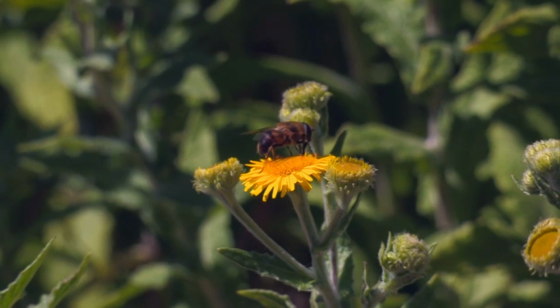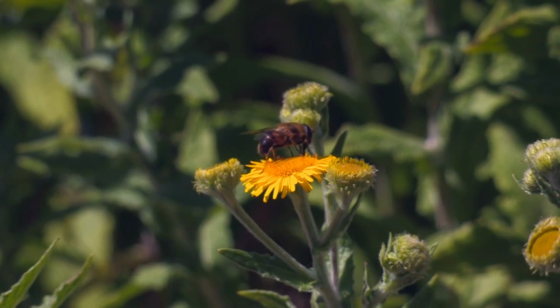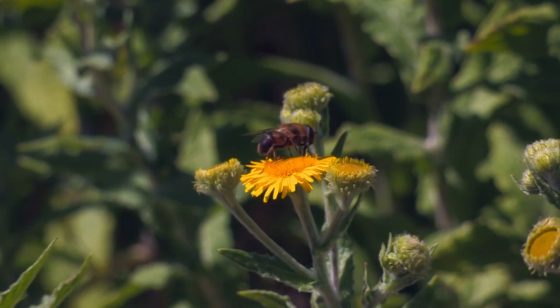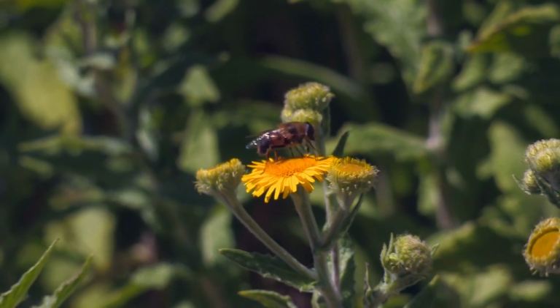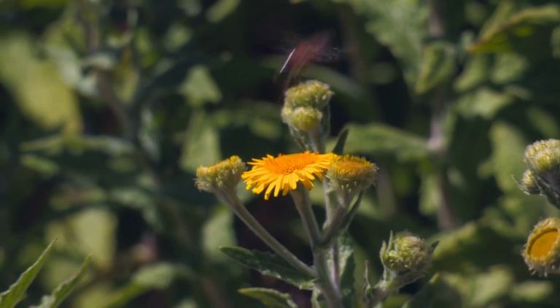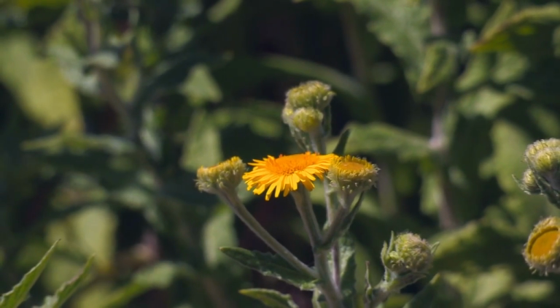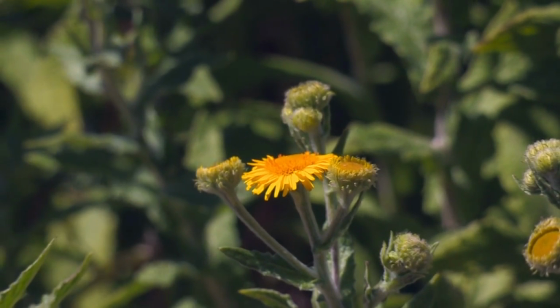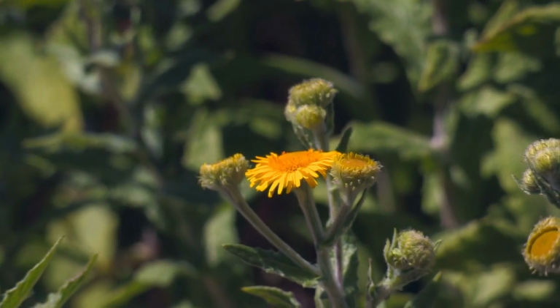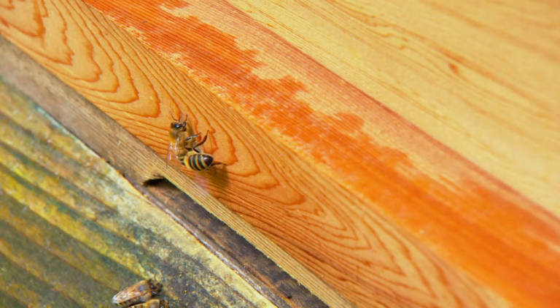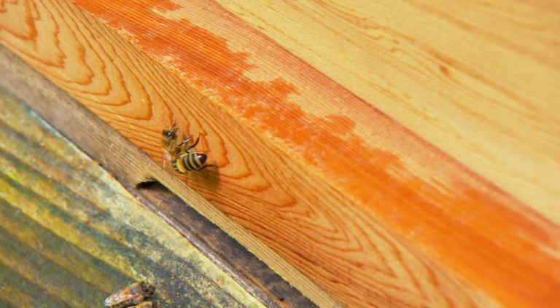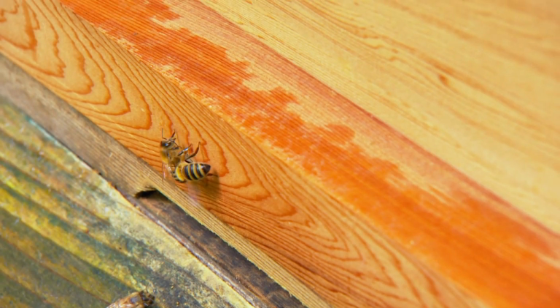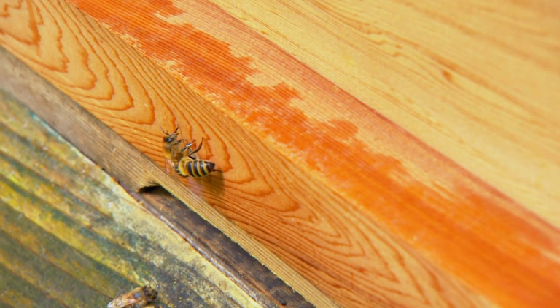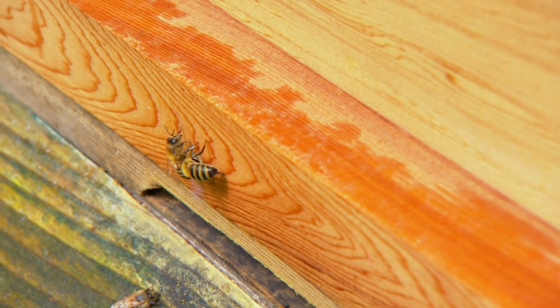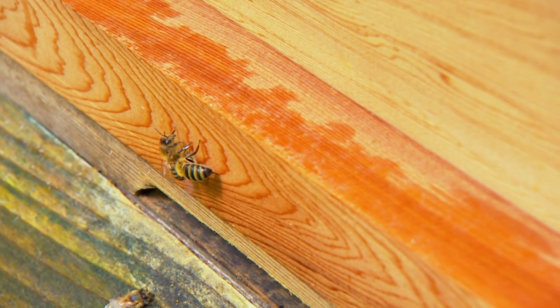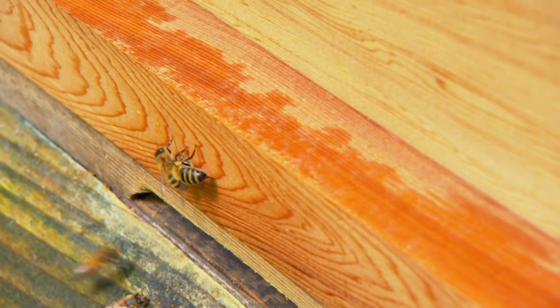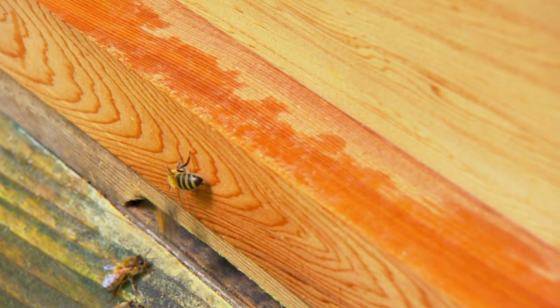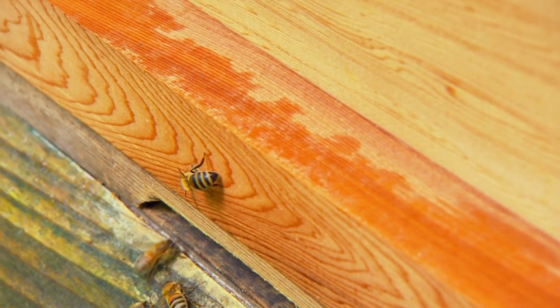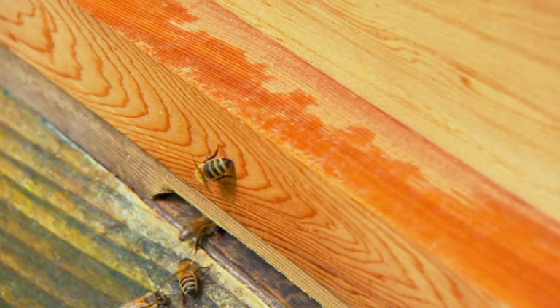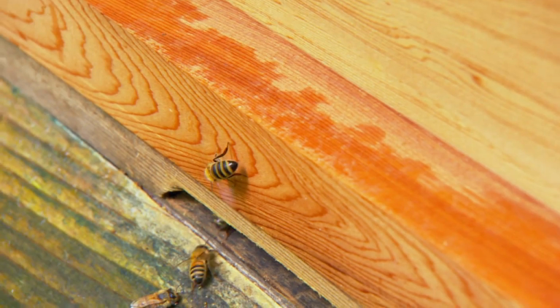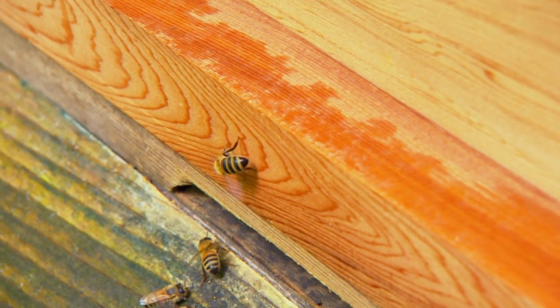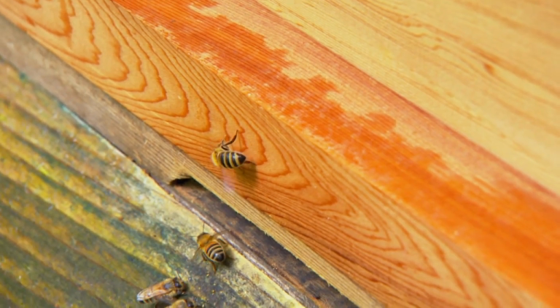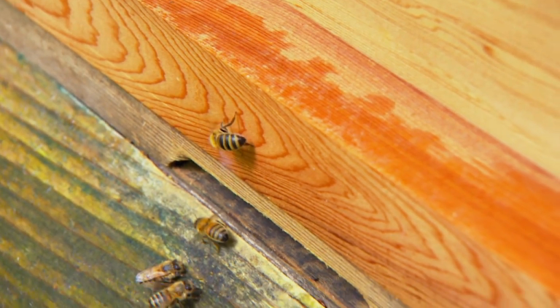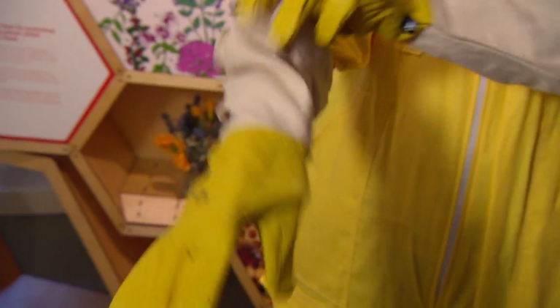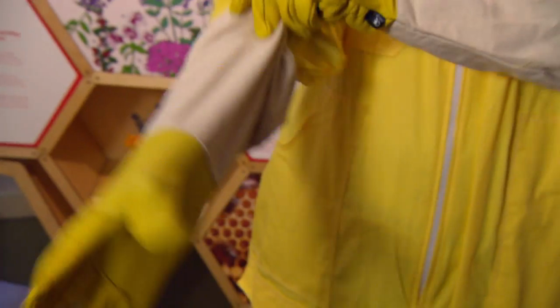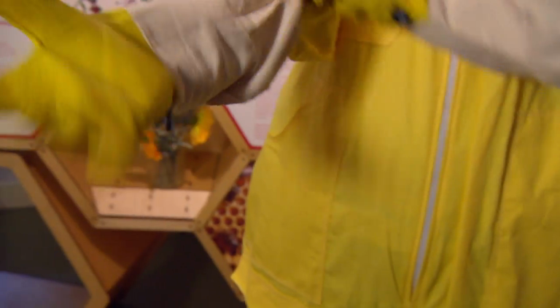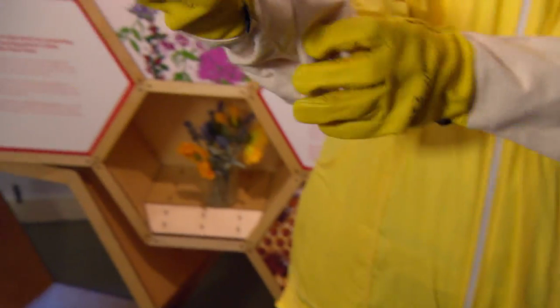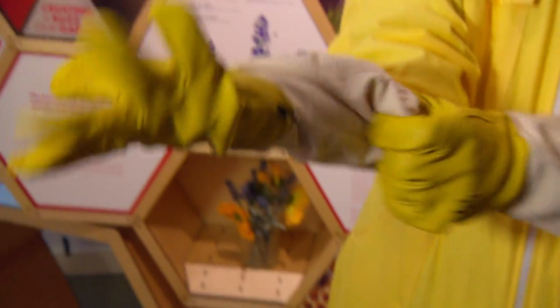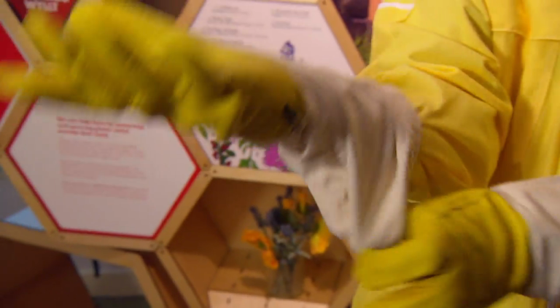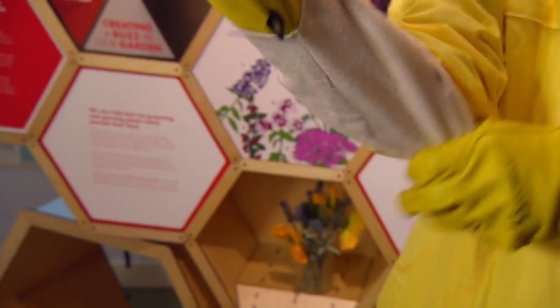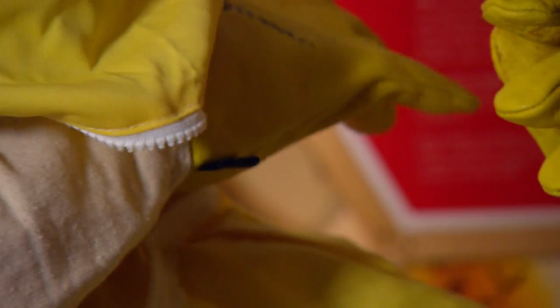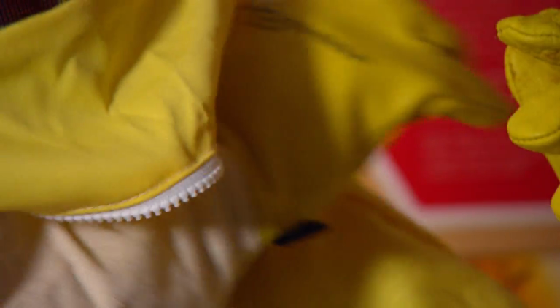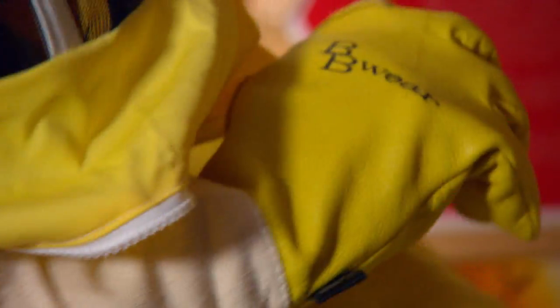I think it's time I got a closer look at these bees, but first I need to put a special bee suit on to stop me getting stung.